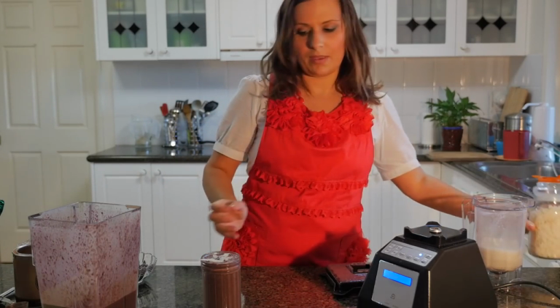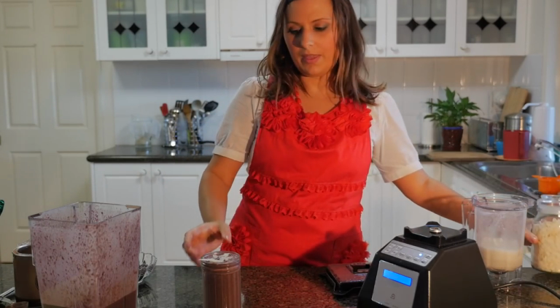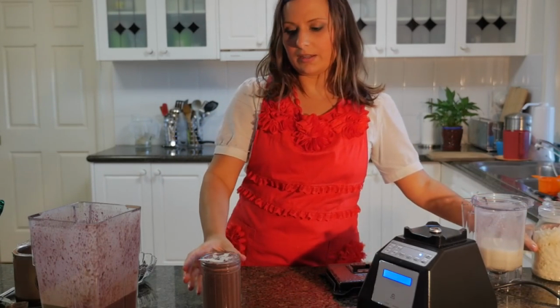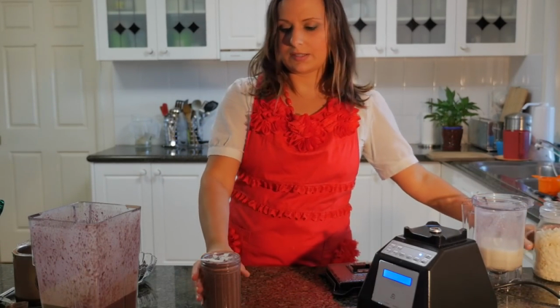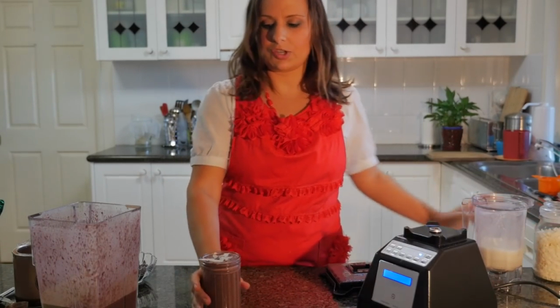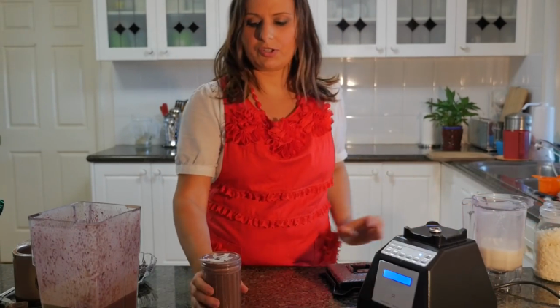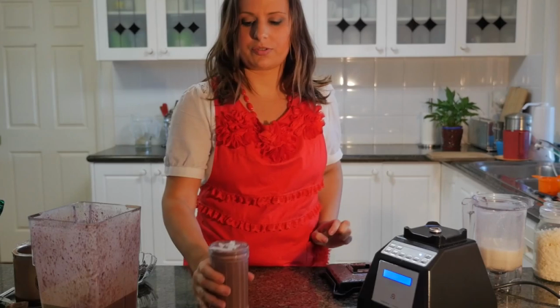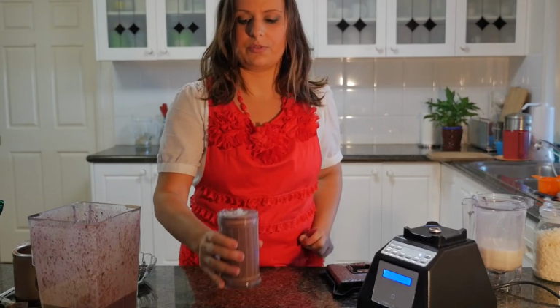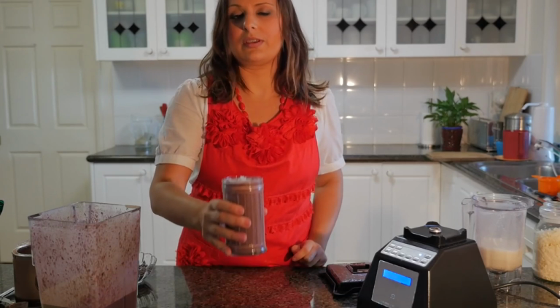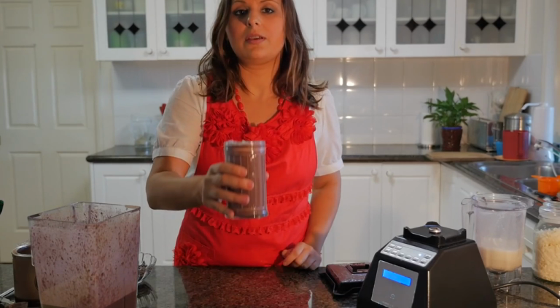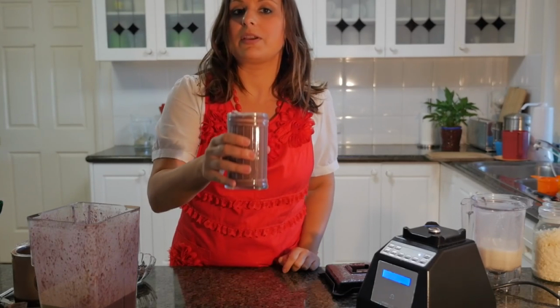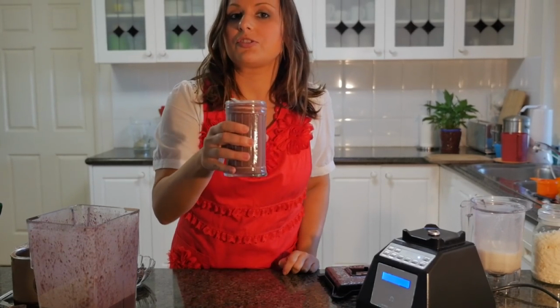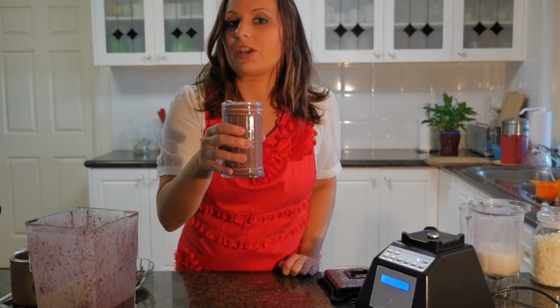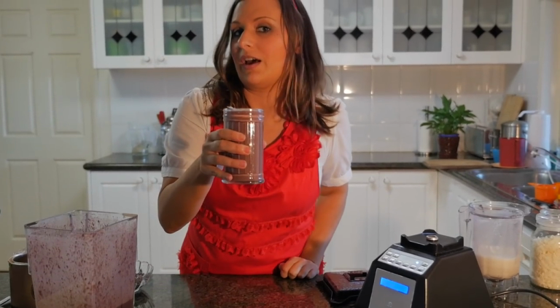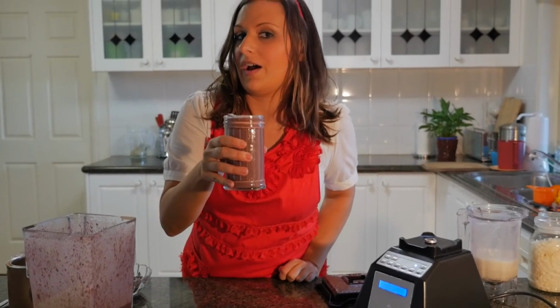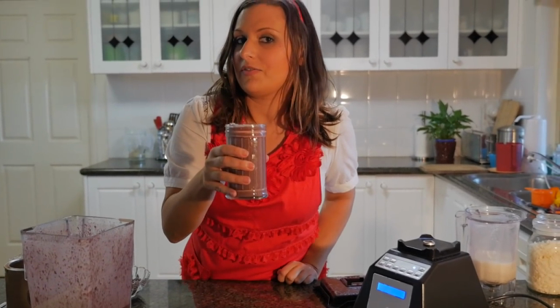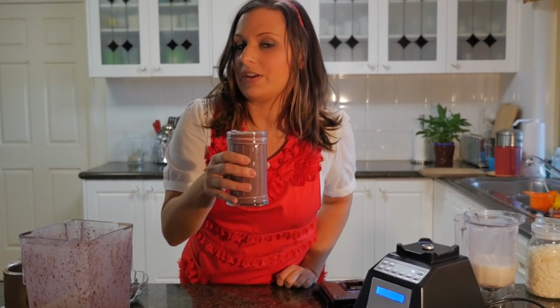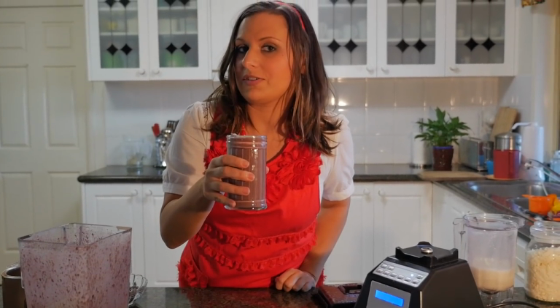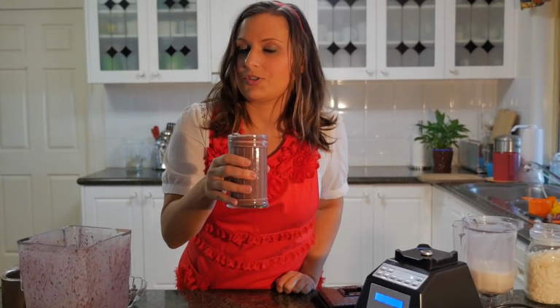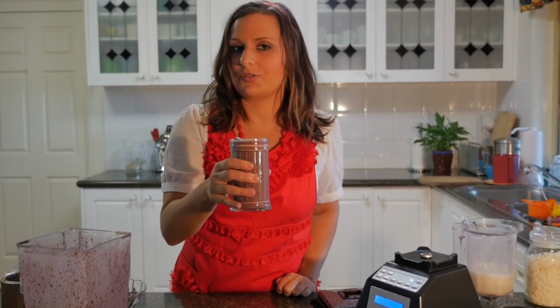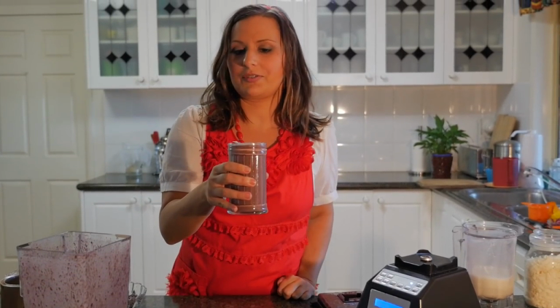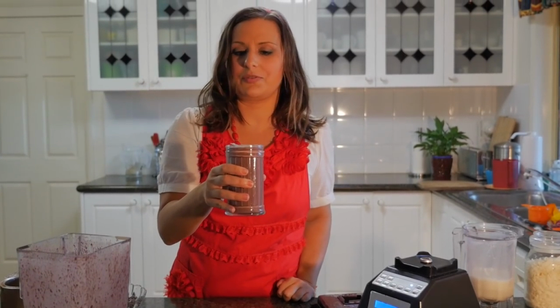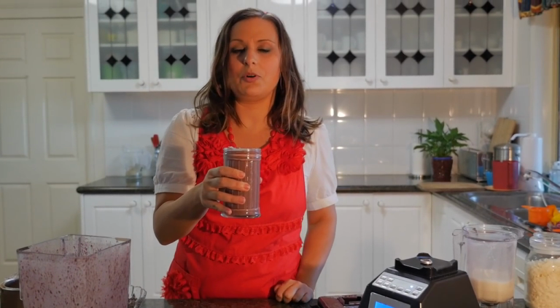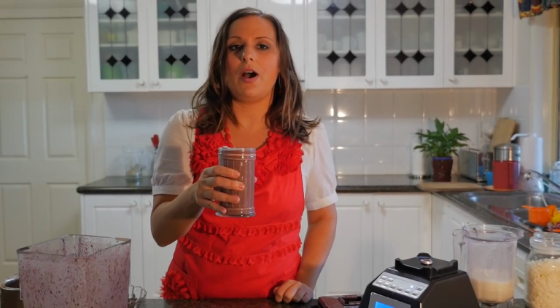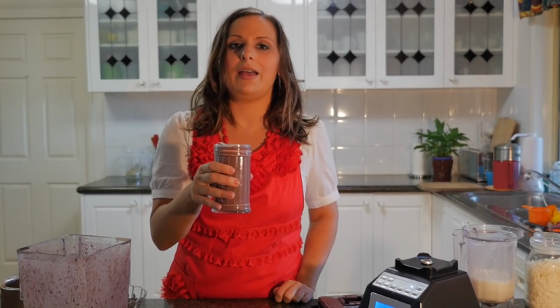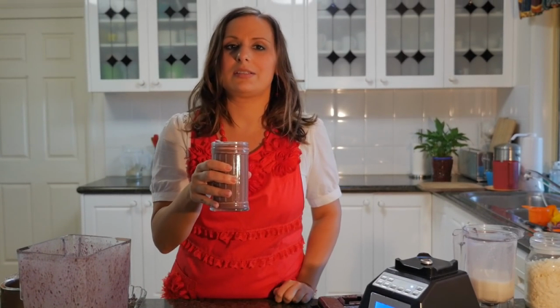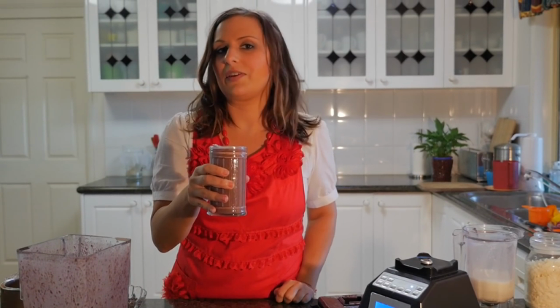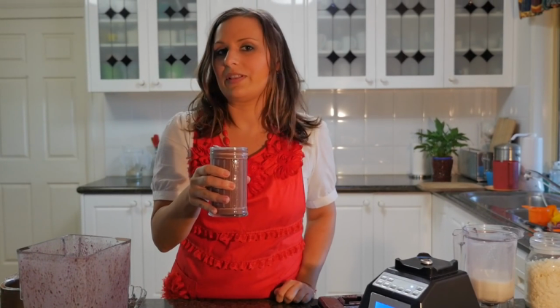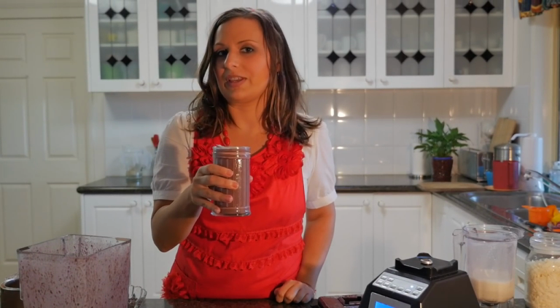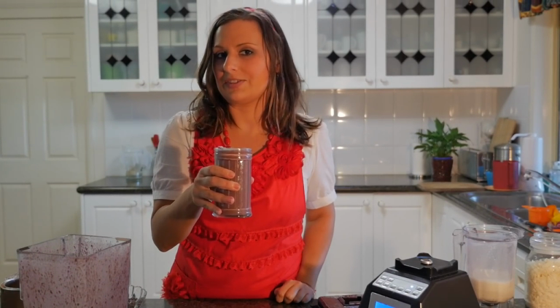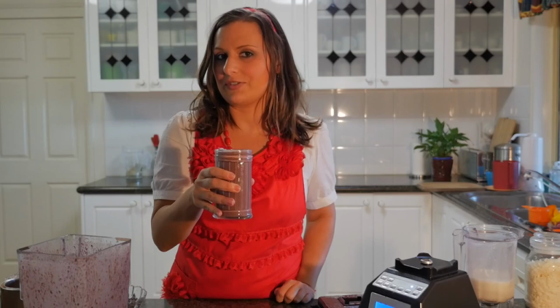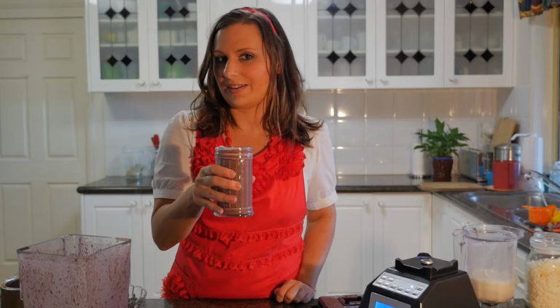That is a cherry choc smoothie. Make sure you check out our other videos and tutorials for more, and see VivaLaVegan.net.